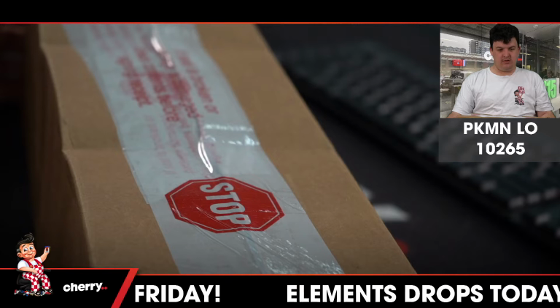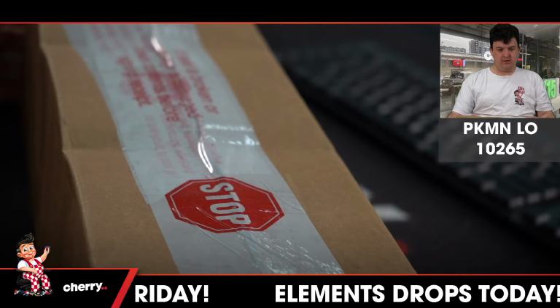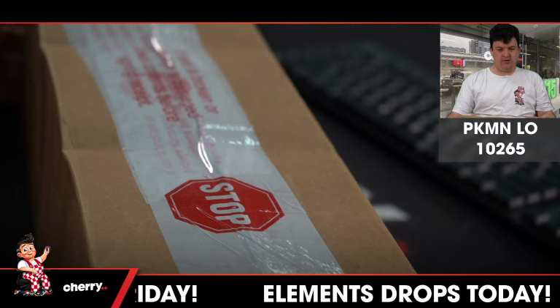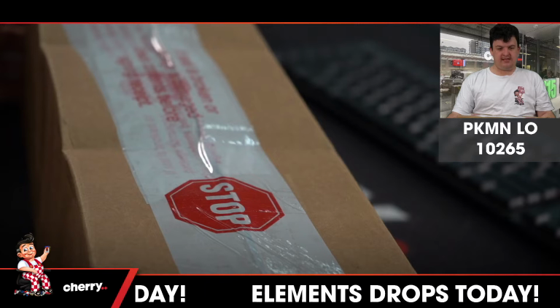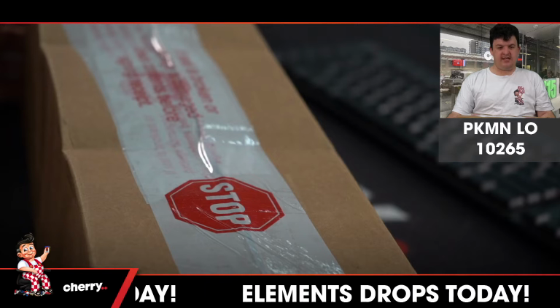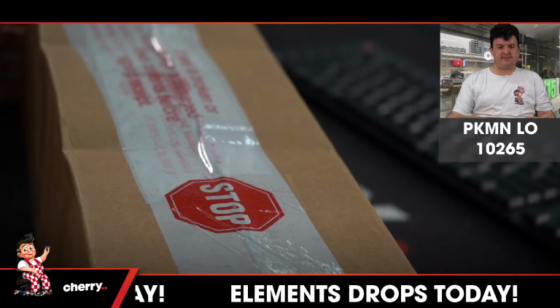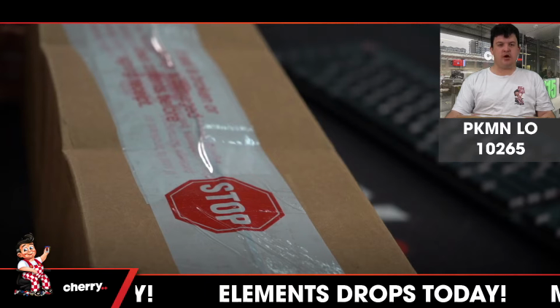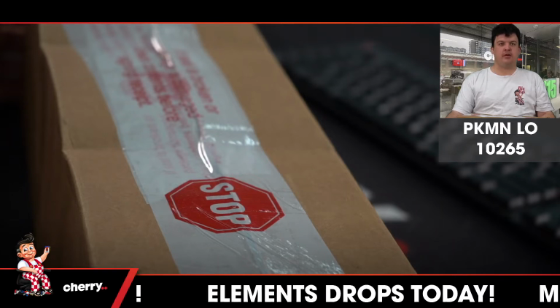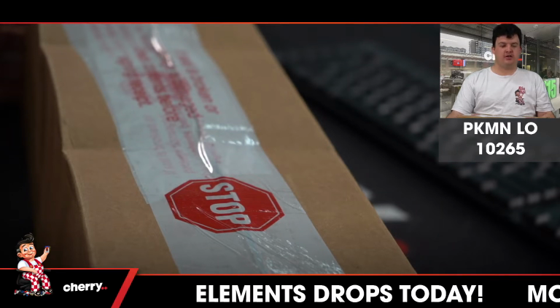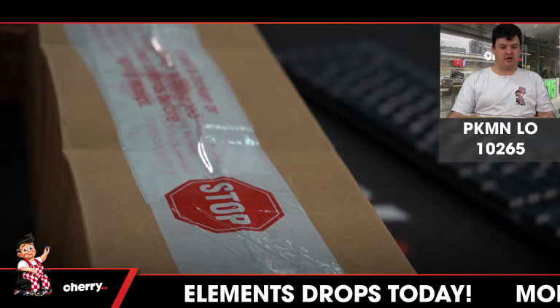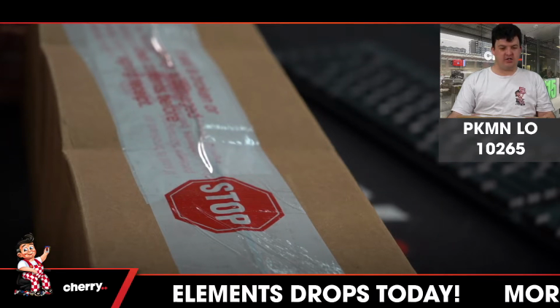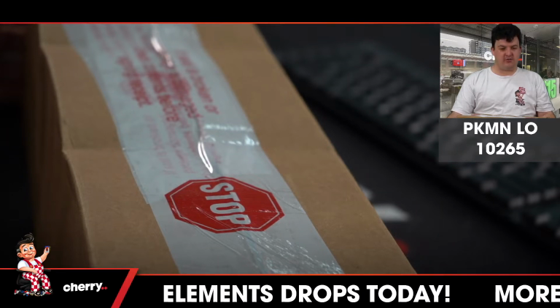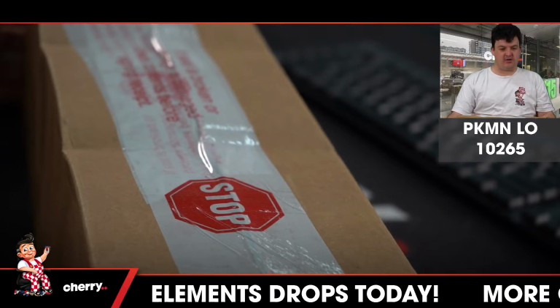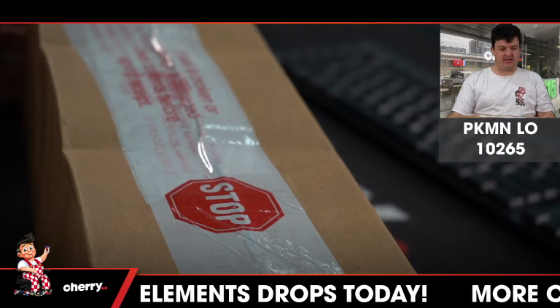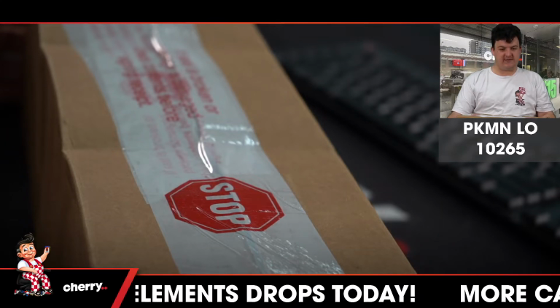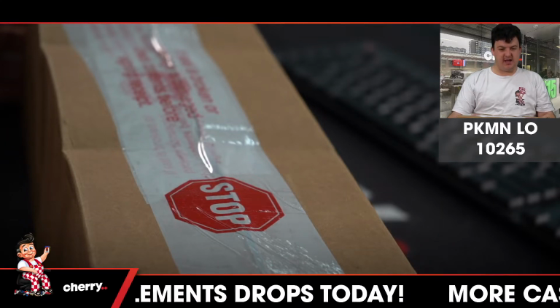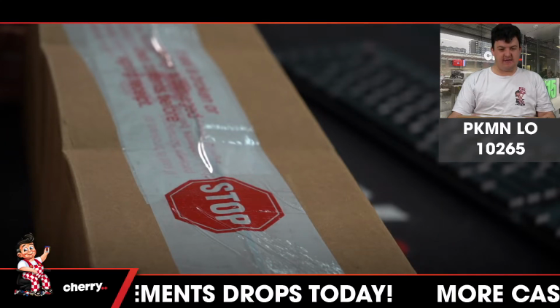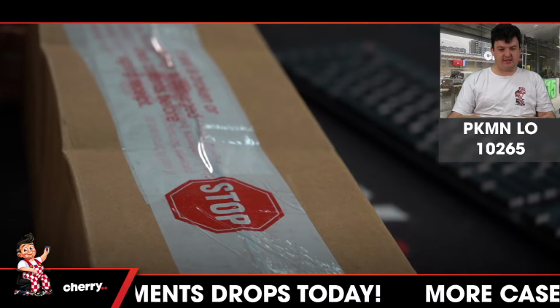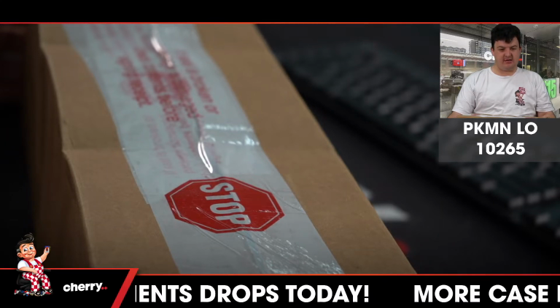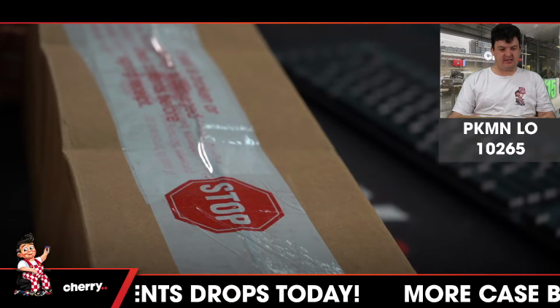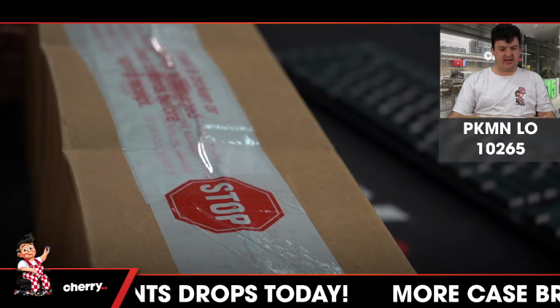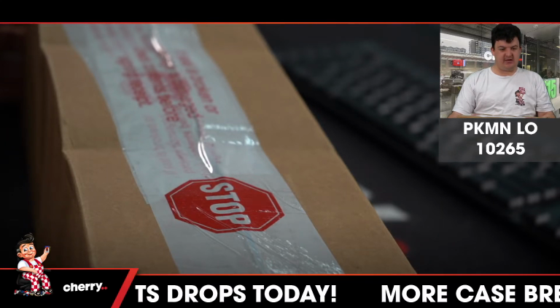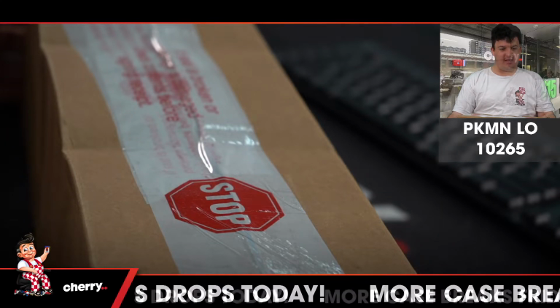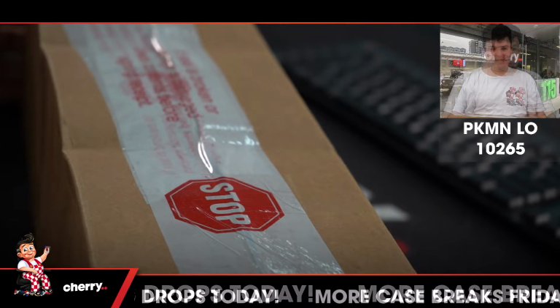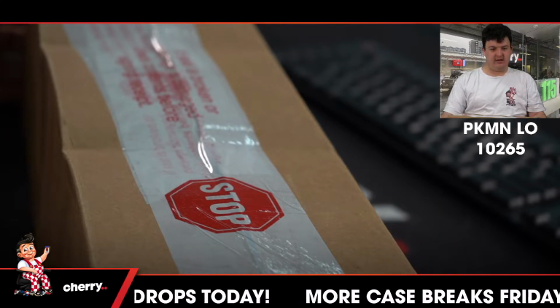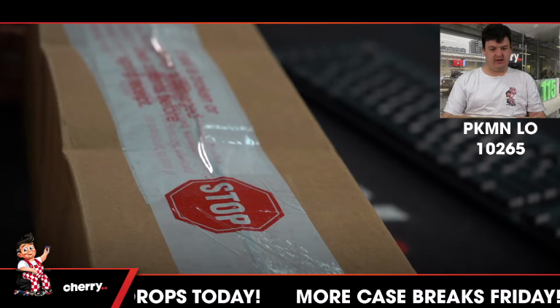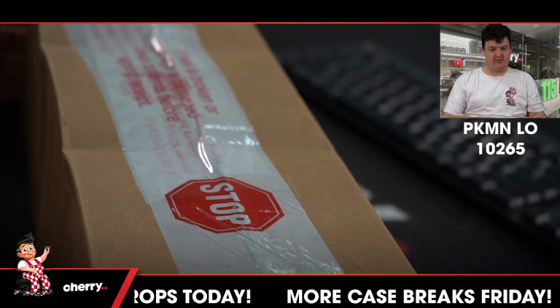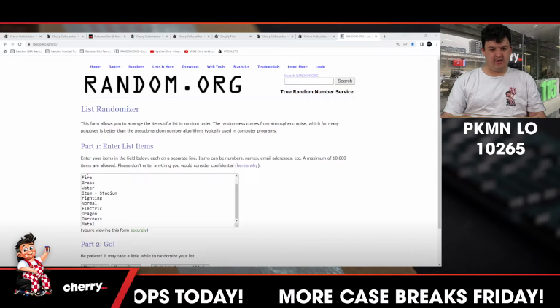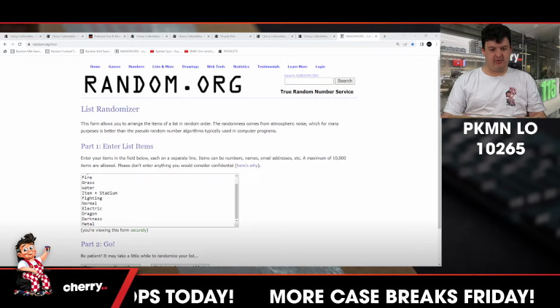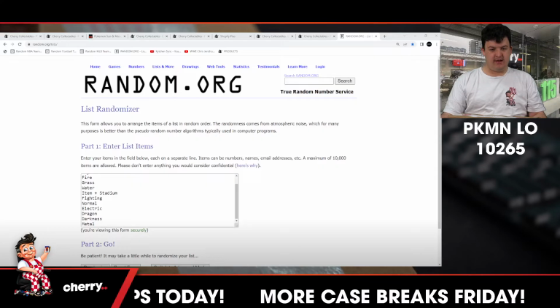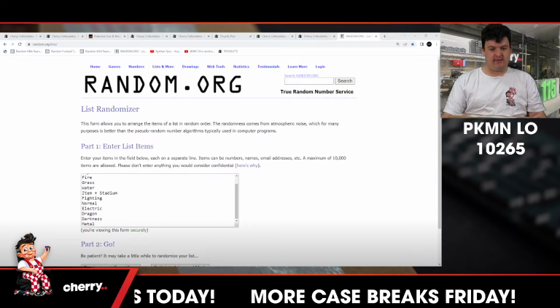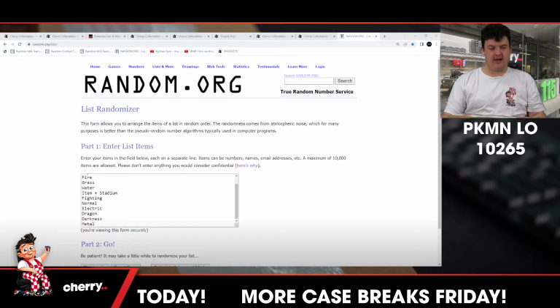This is Pokemon Lost Origins 10265, let's do this thing, good luck. We're pulling out the random.